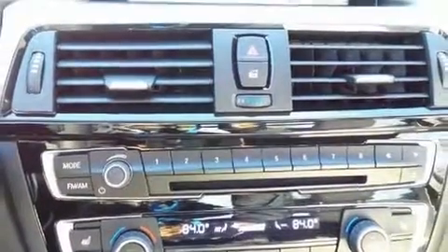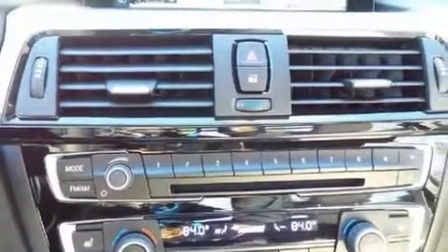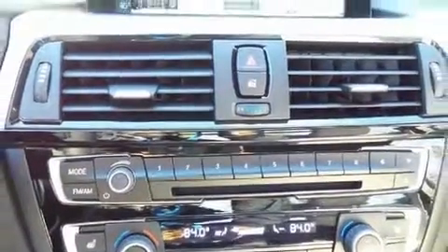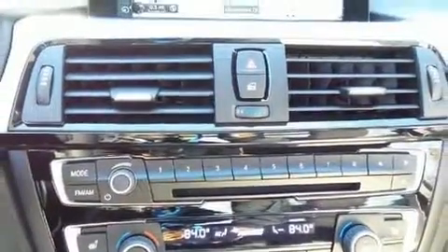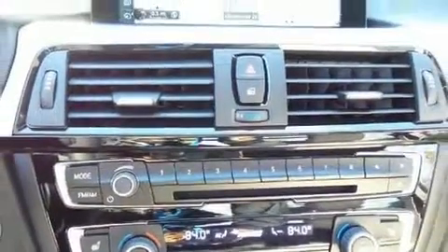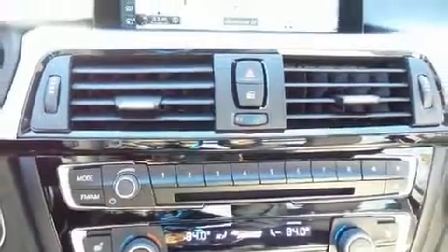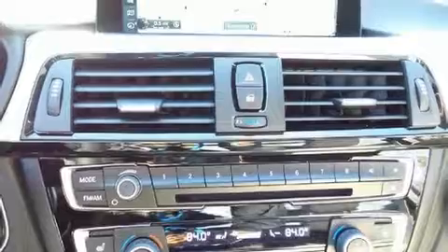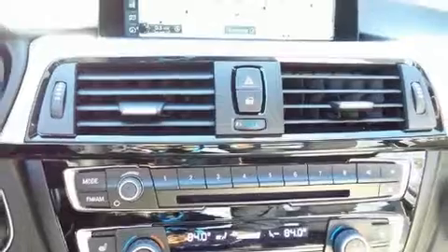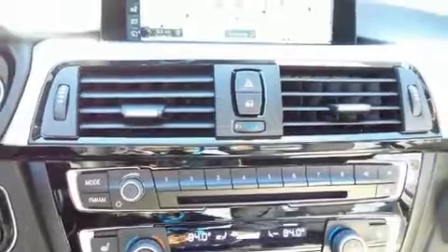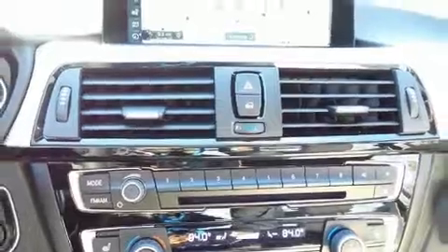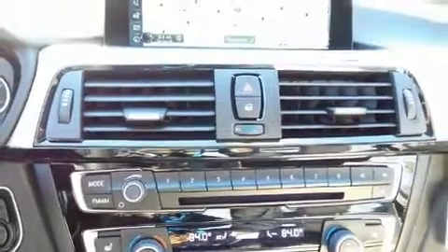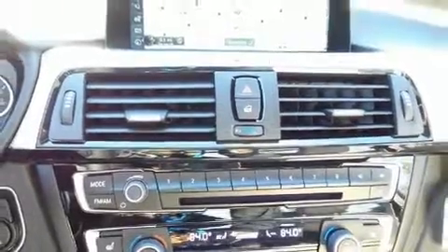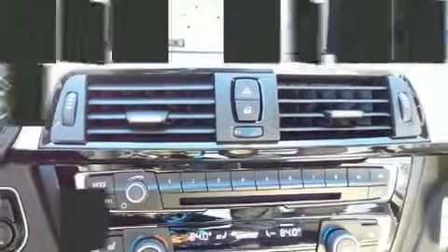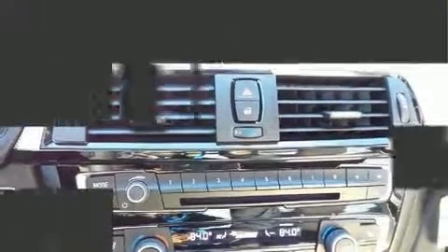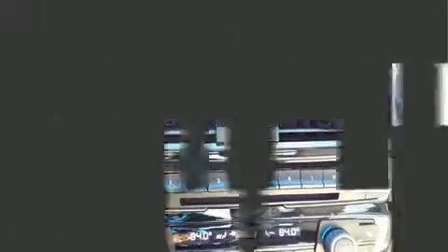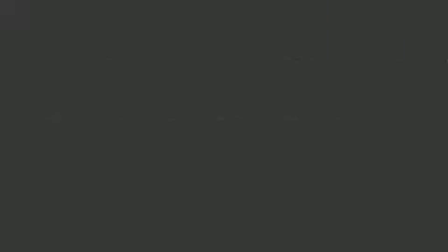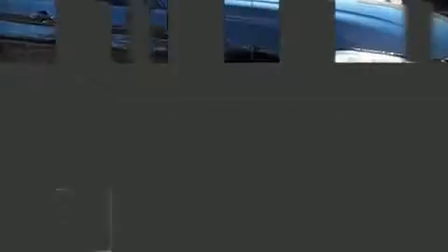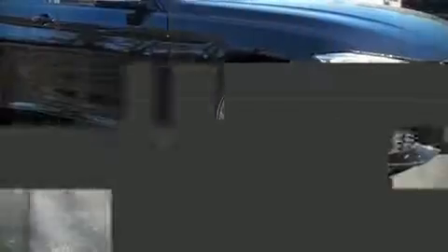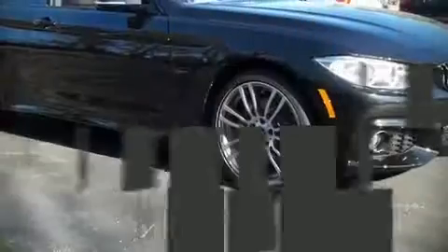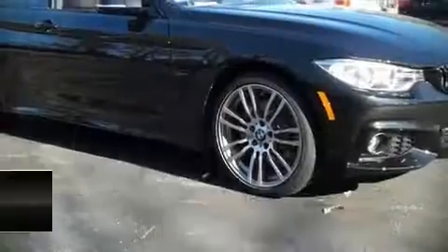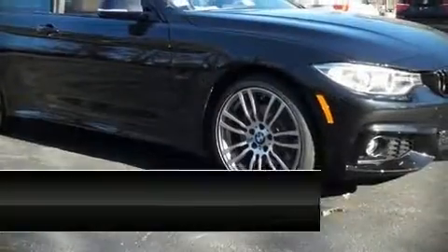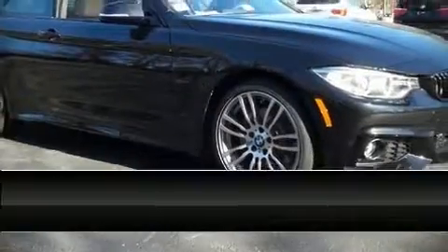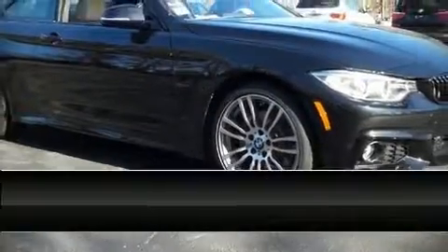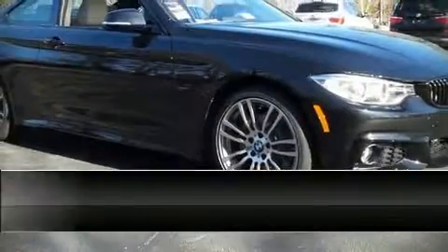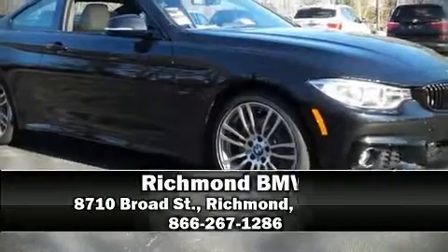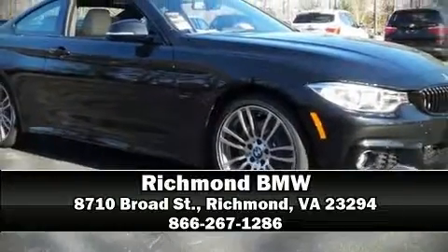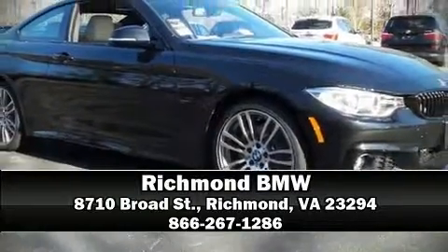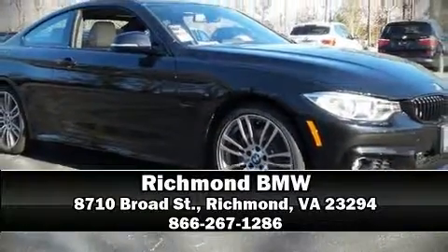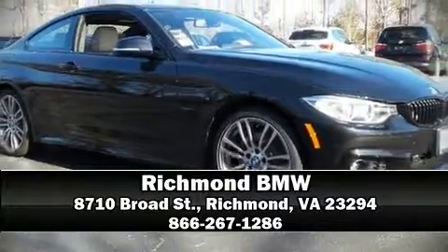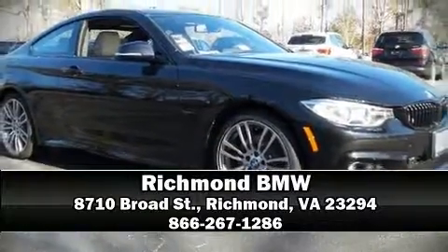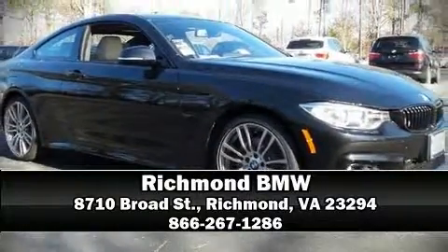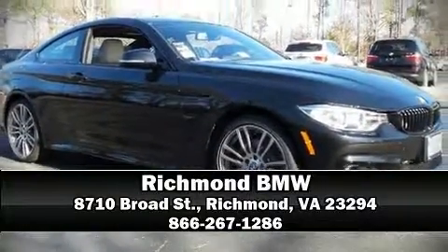Our team is professional and we offer a no-pressure environment. Call now to schedule a test drive.